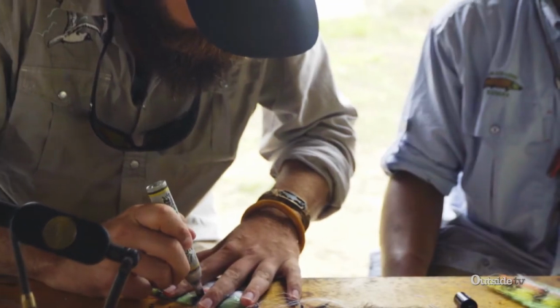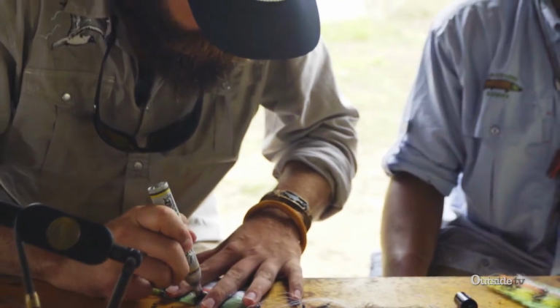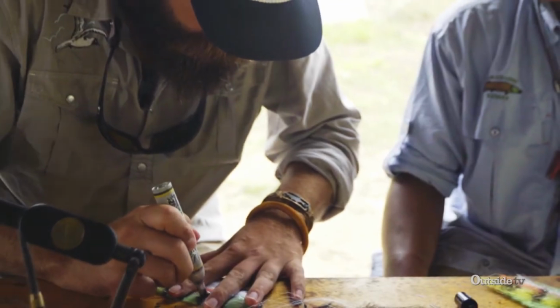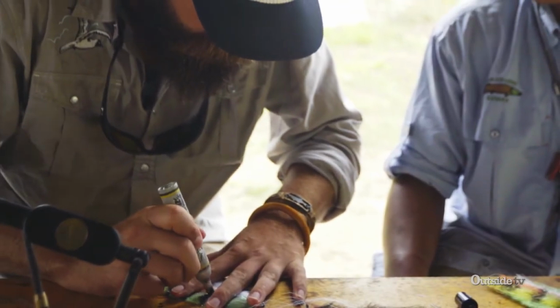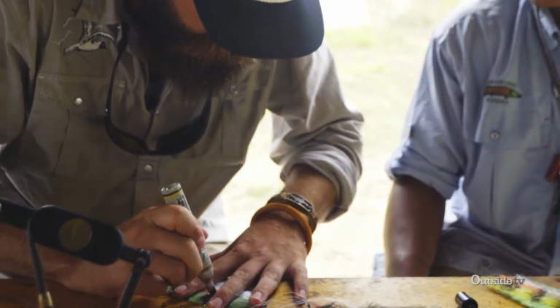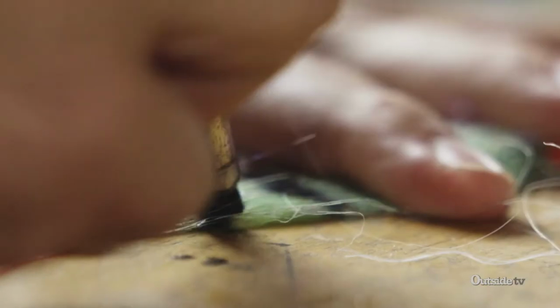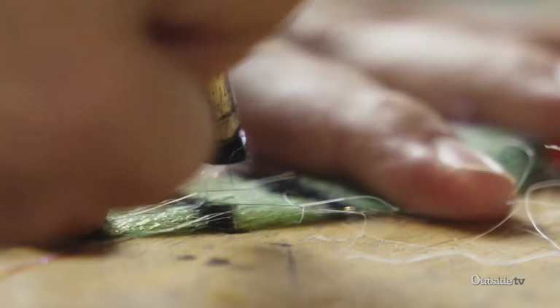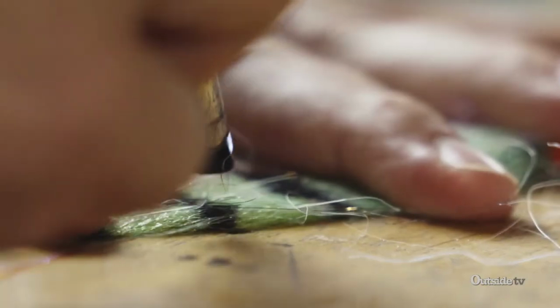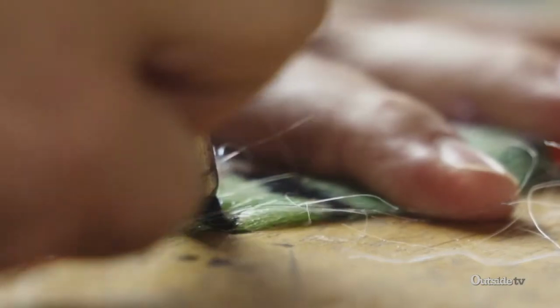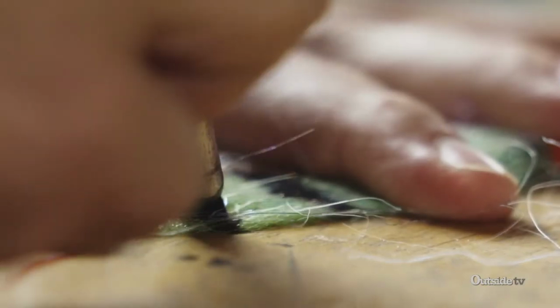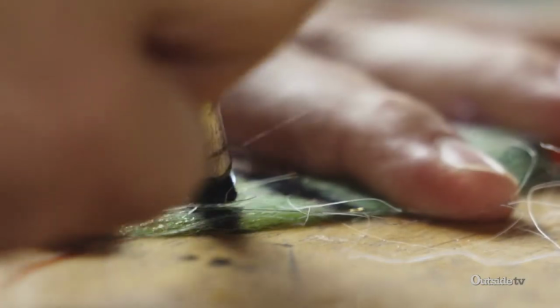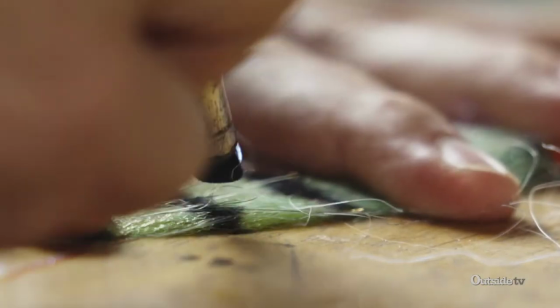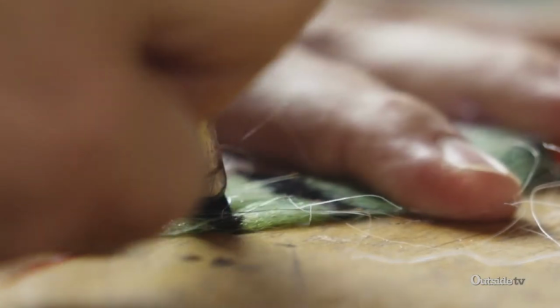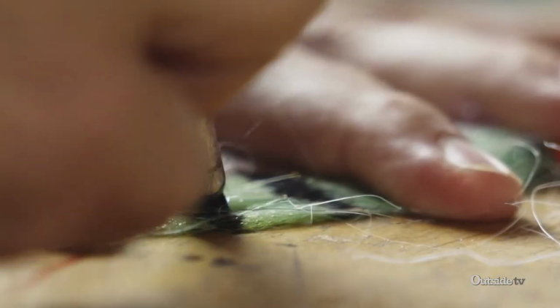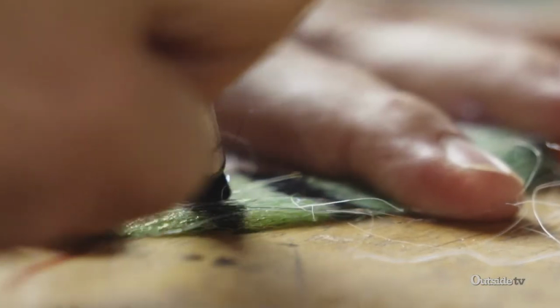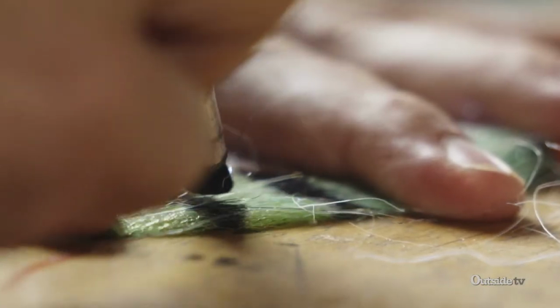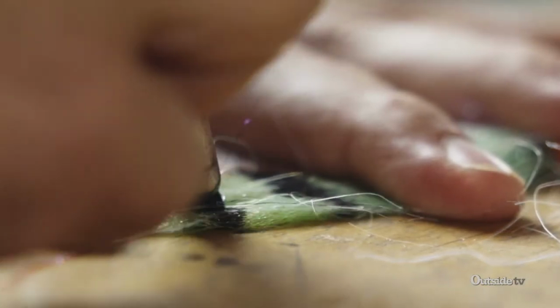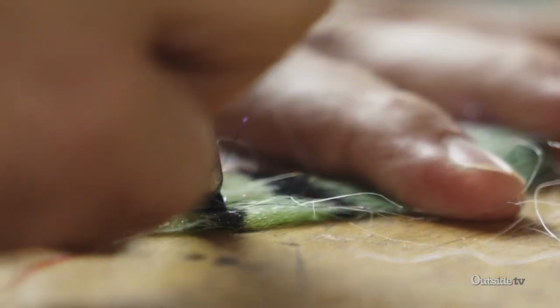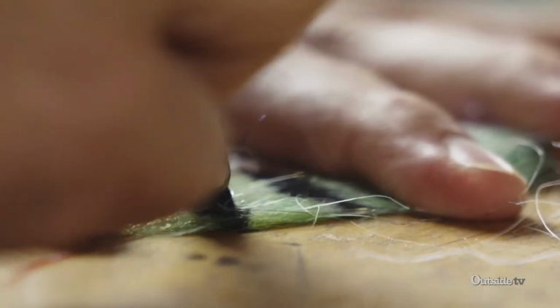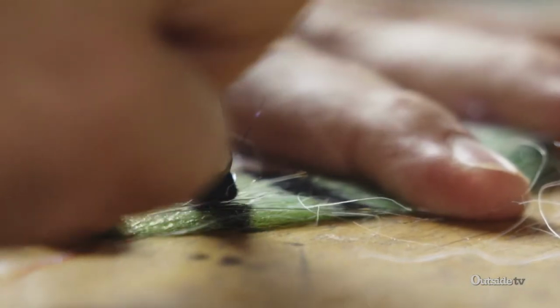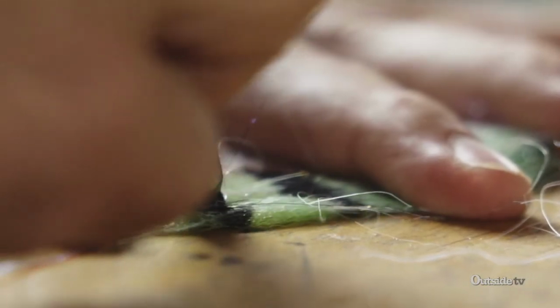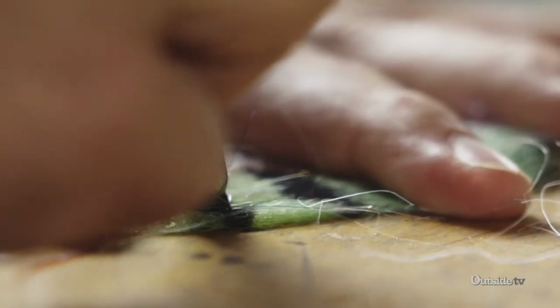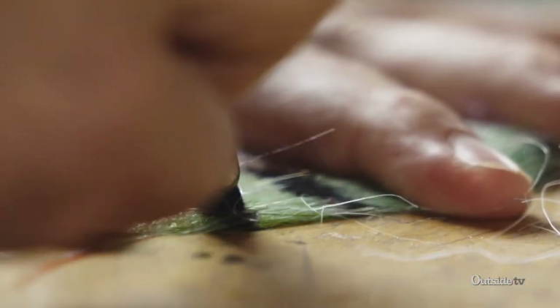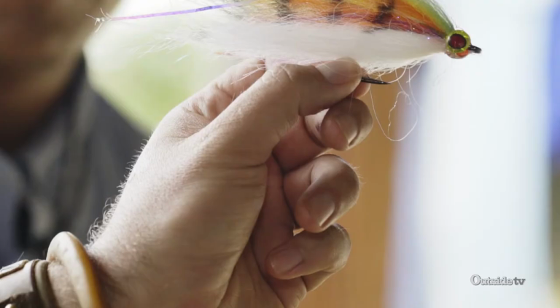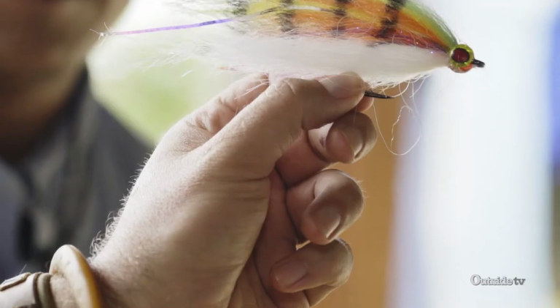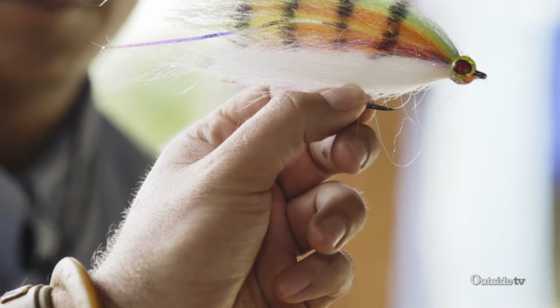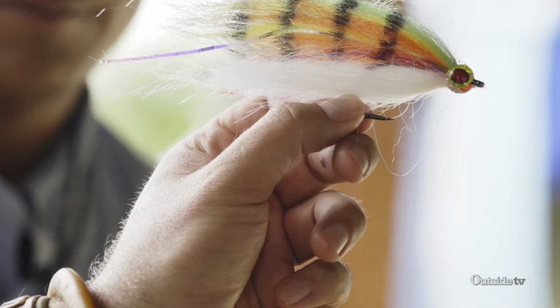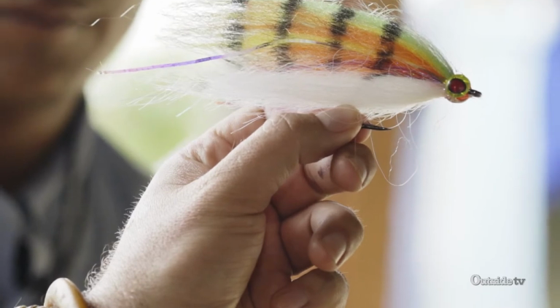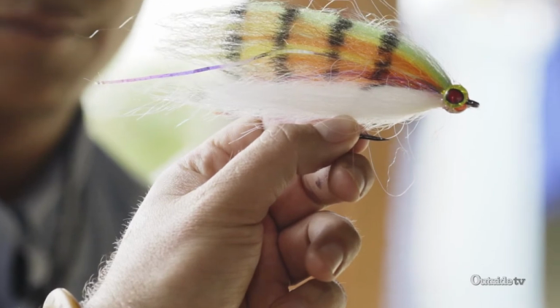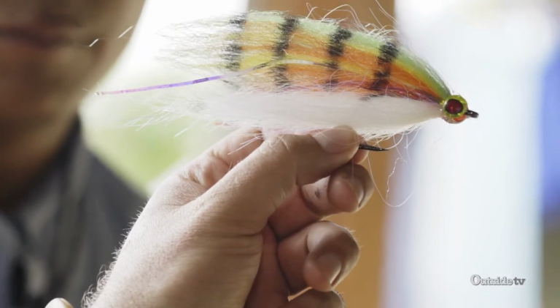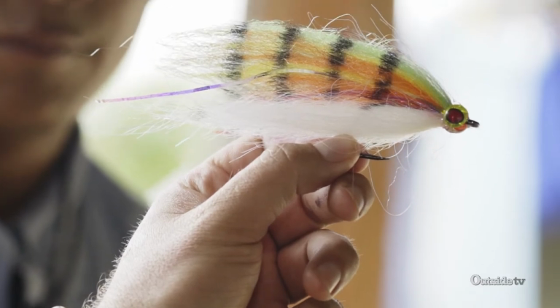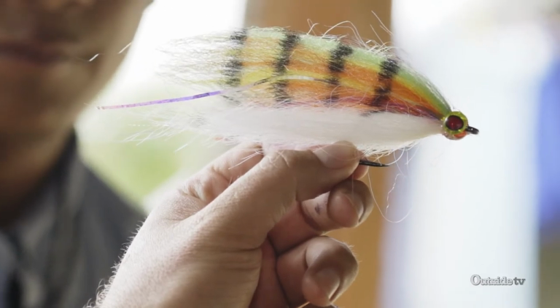So you end up with just a very simple imitation of a peacock bass.